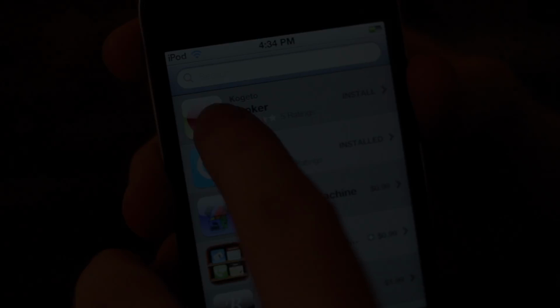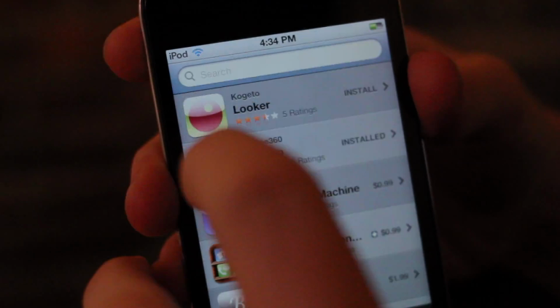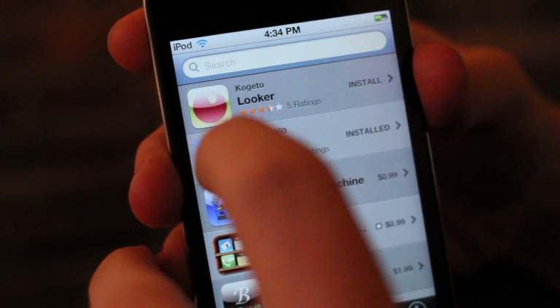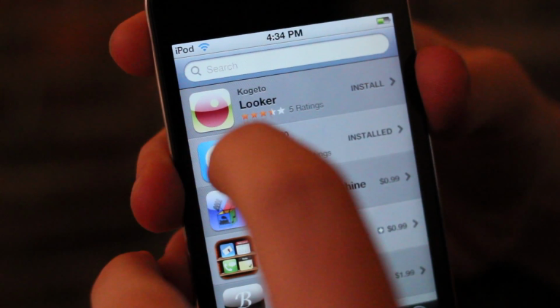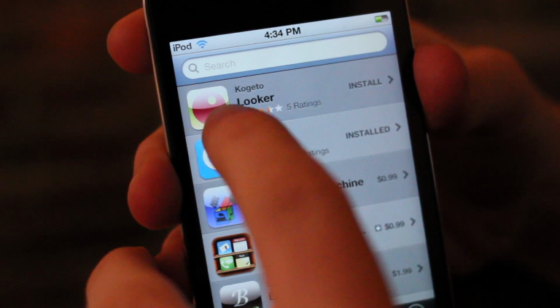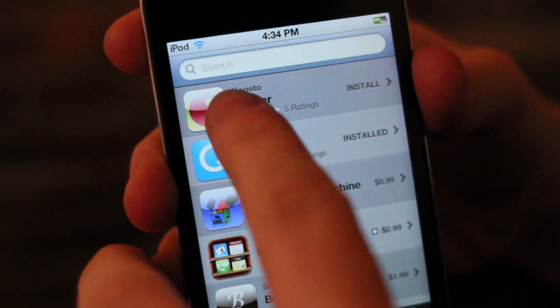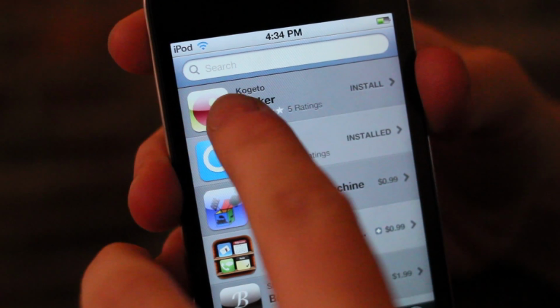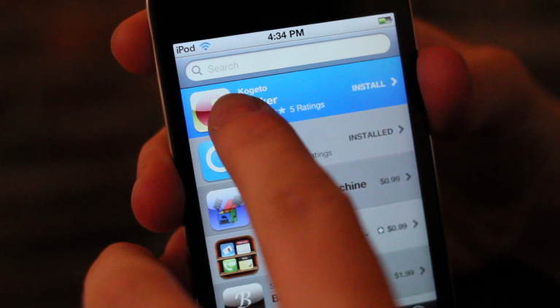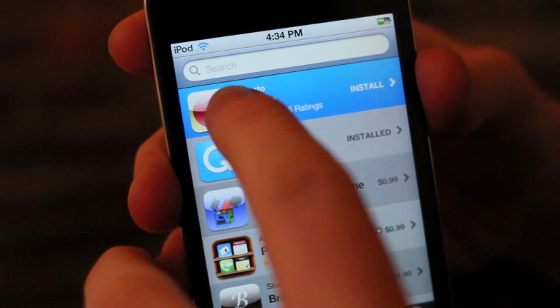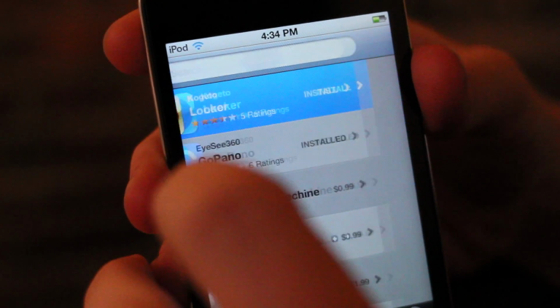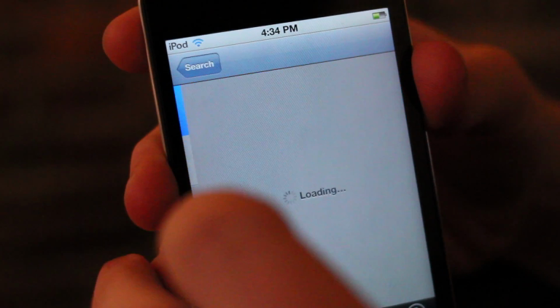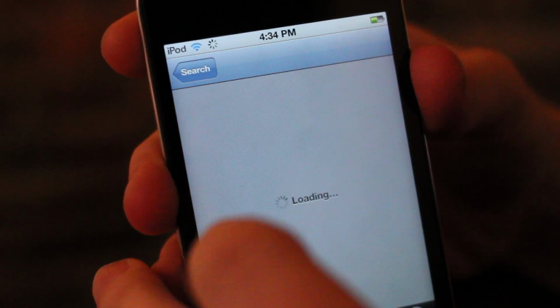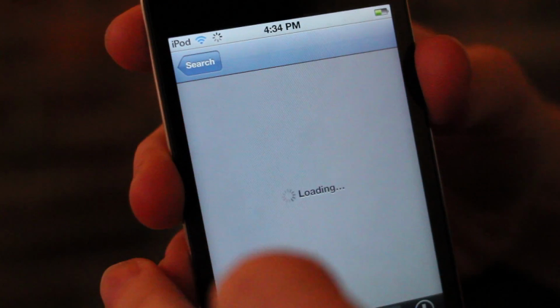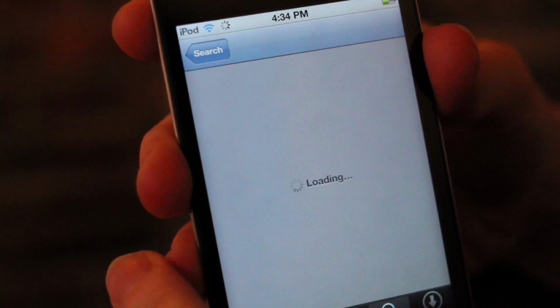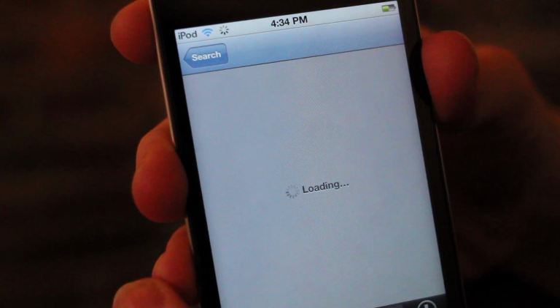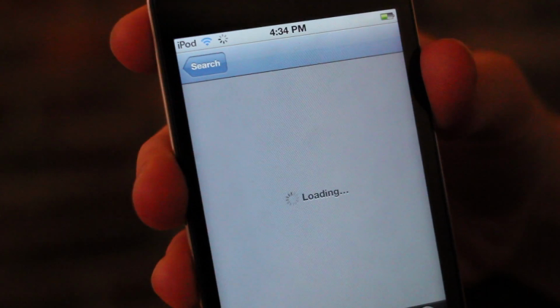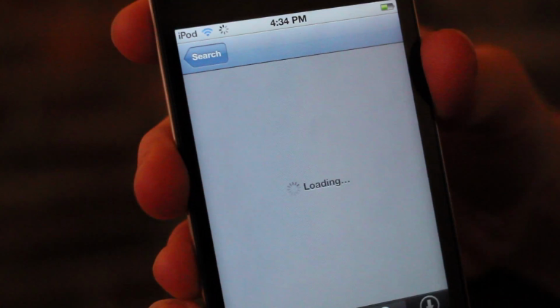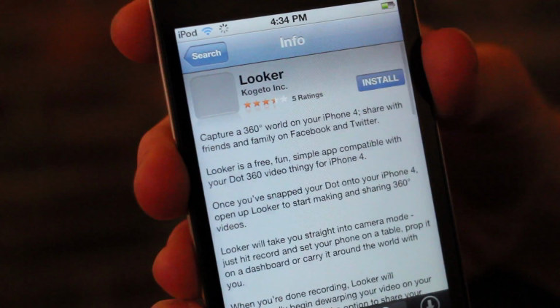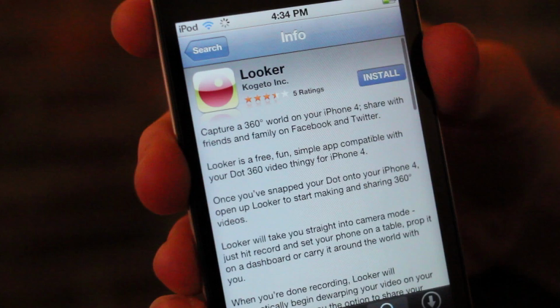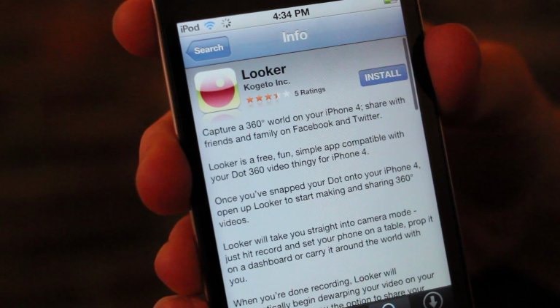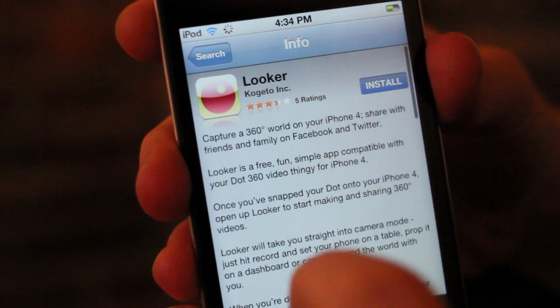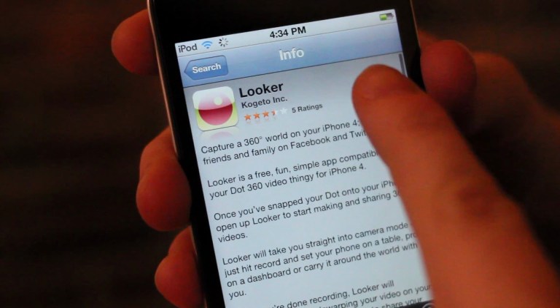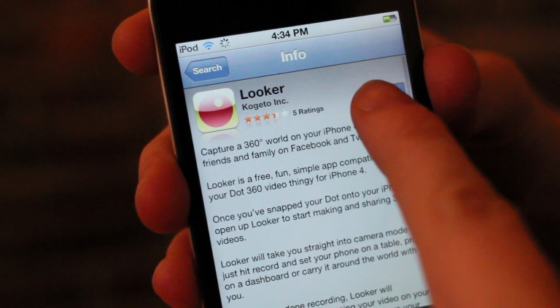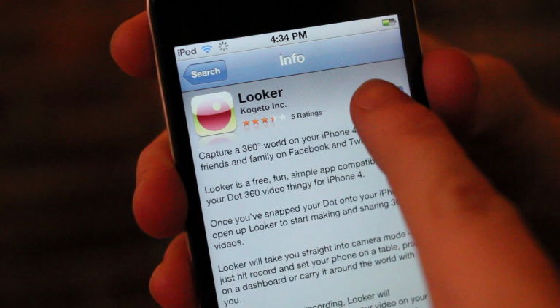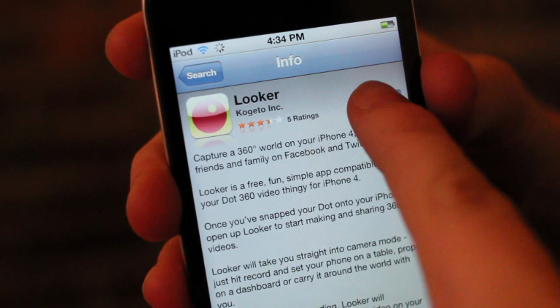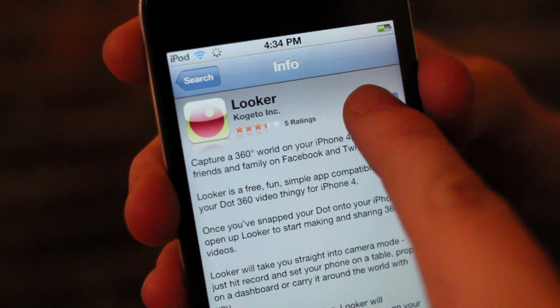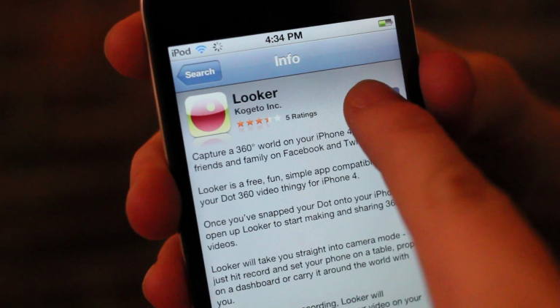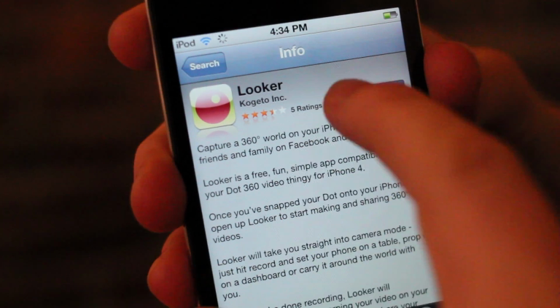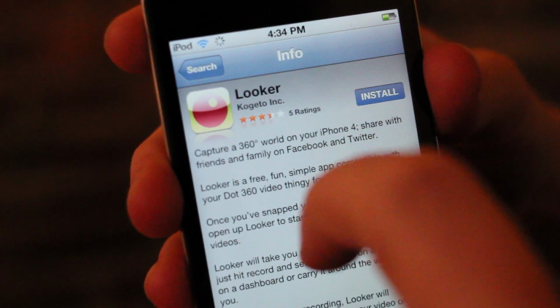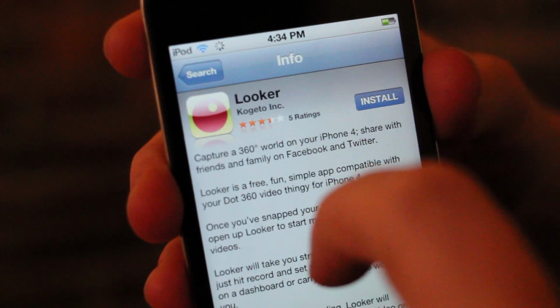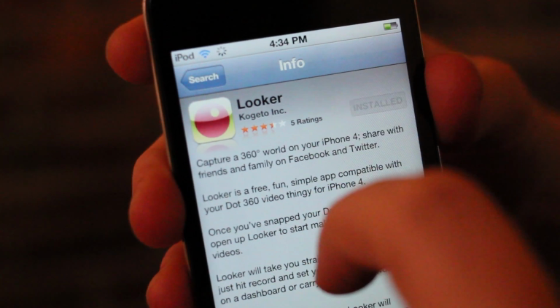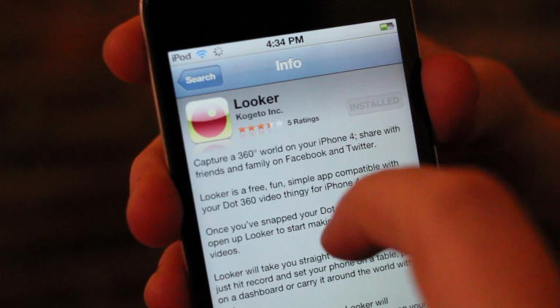Next, you'll want to download Looker from the App Store. Just search for Looker and click Install.